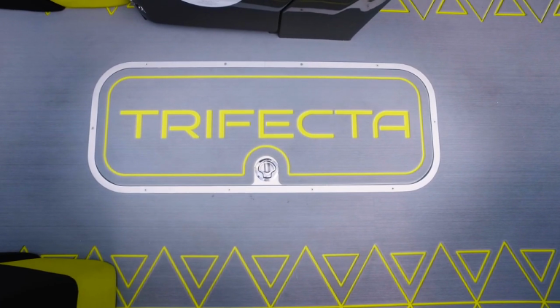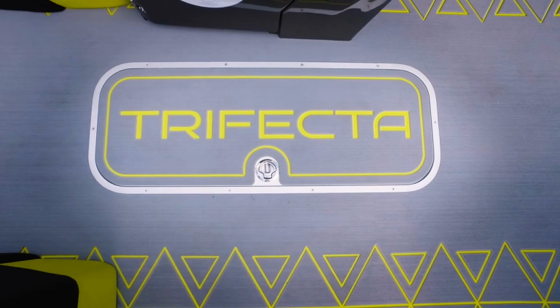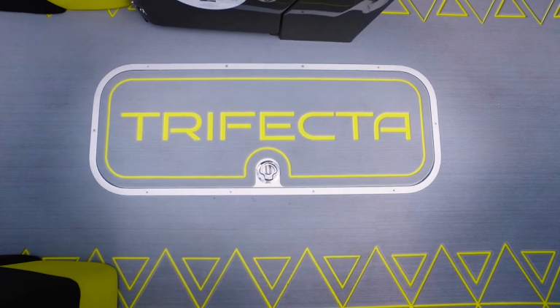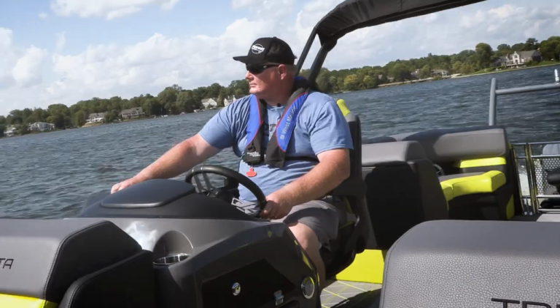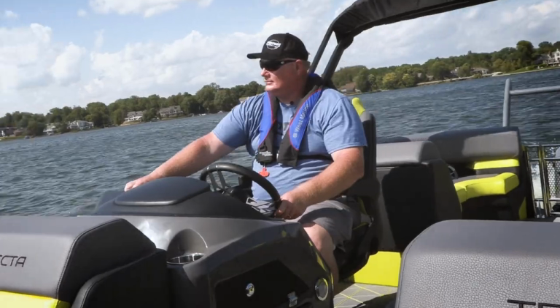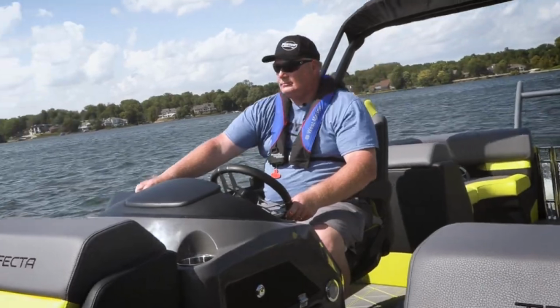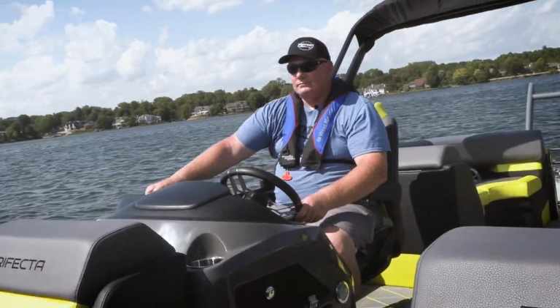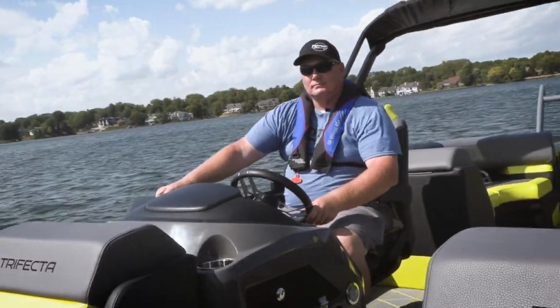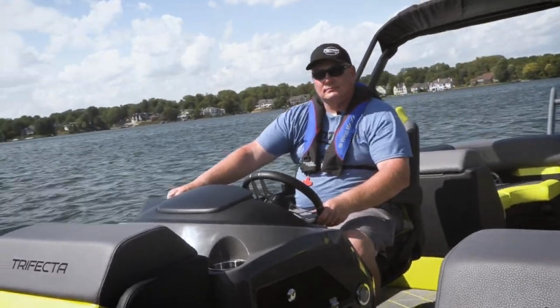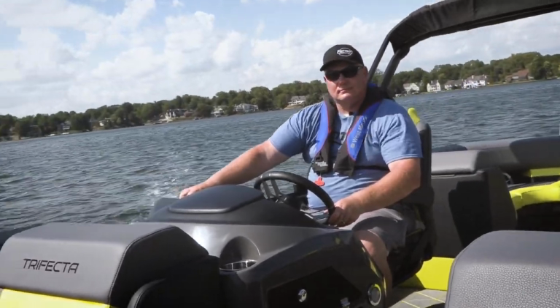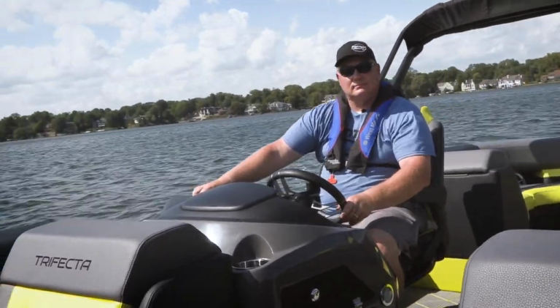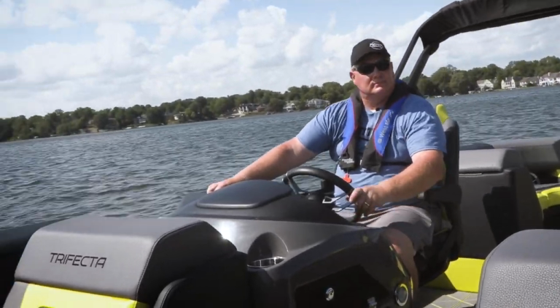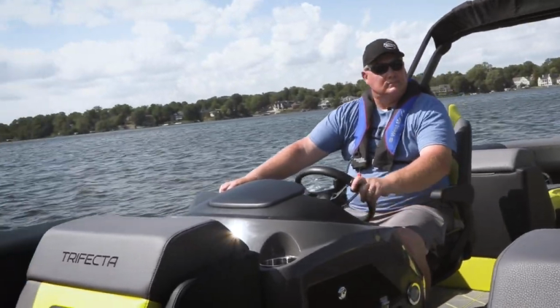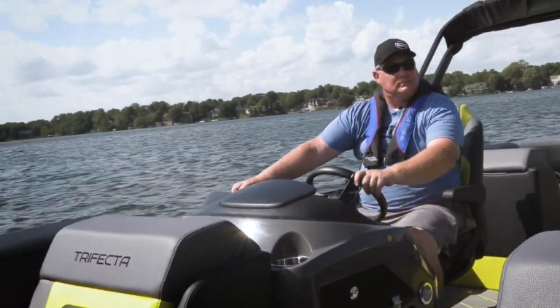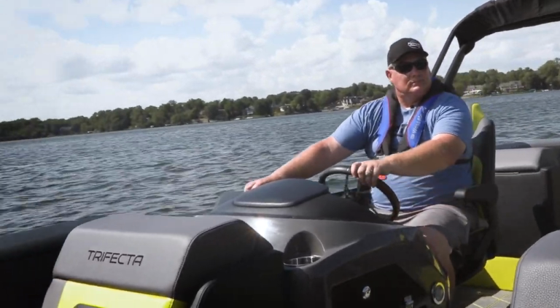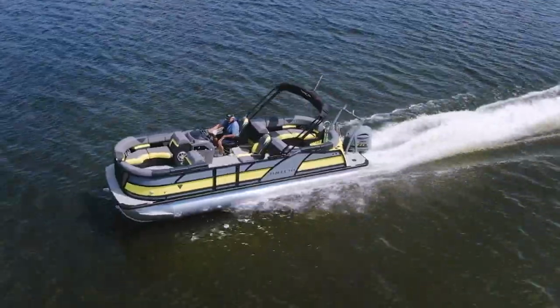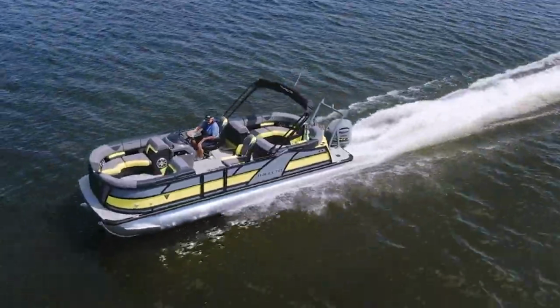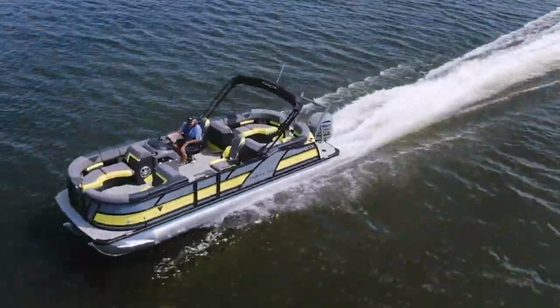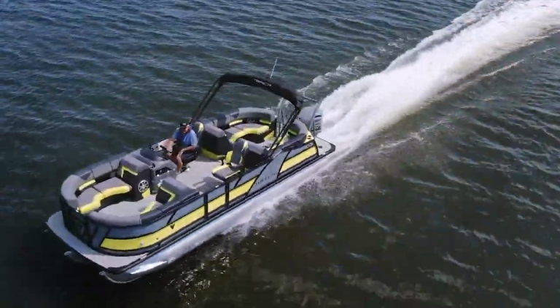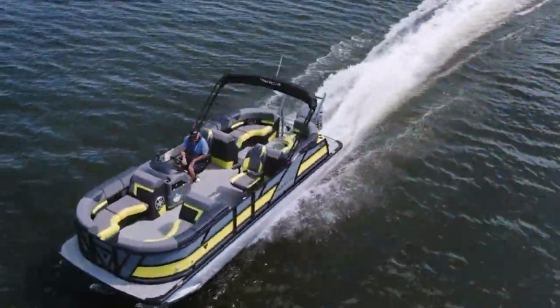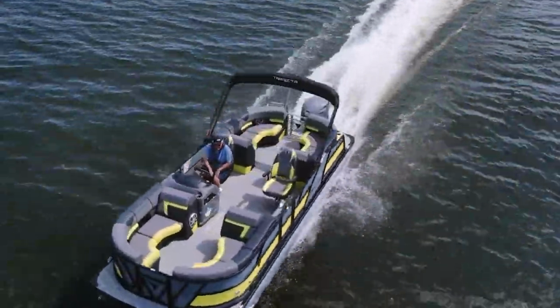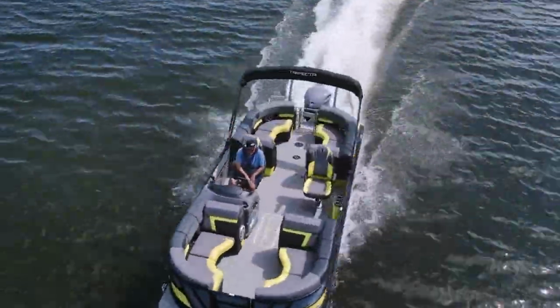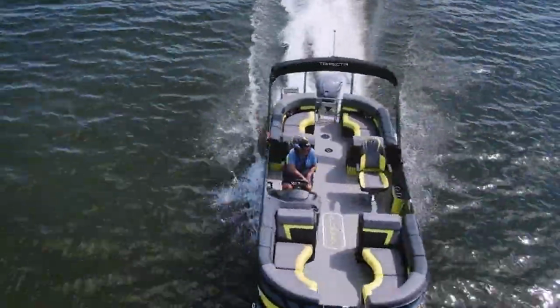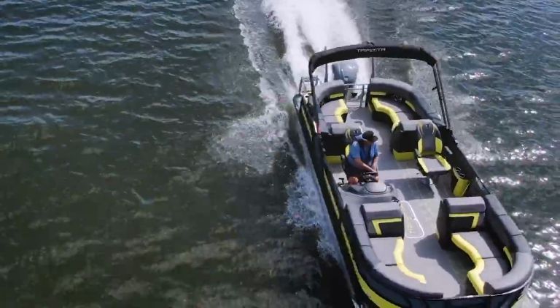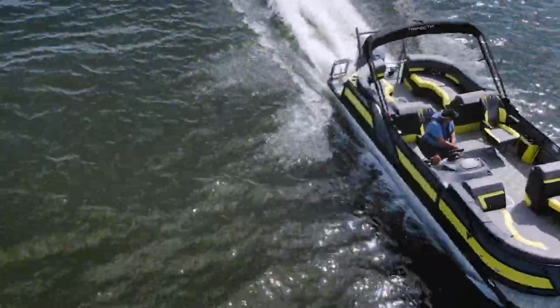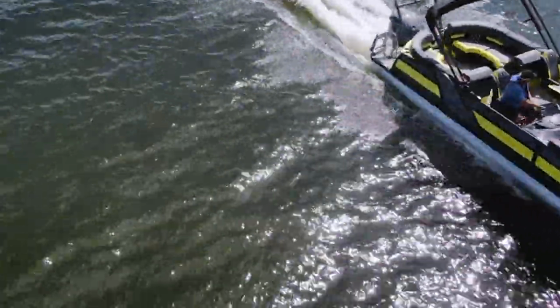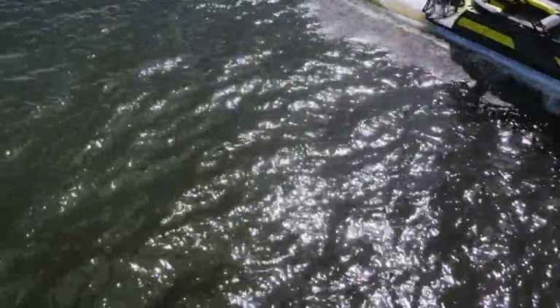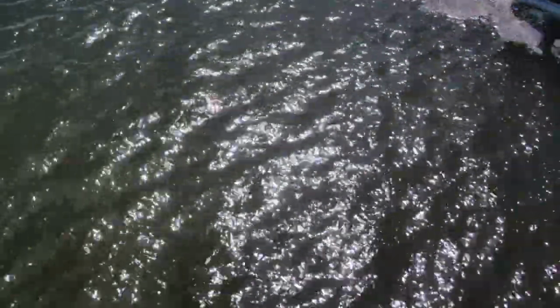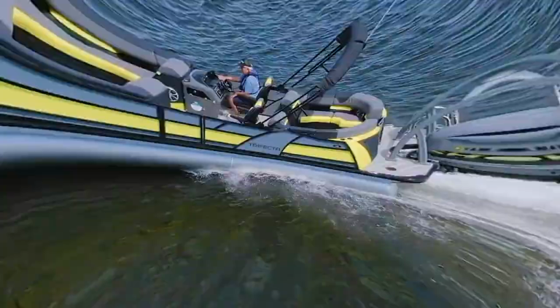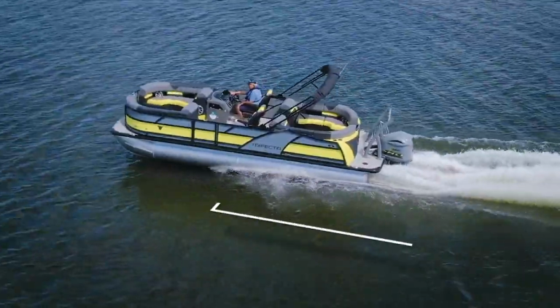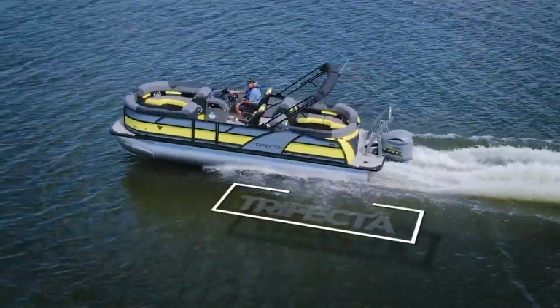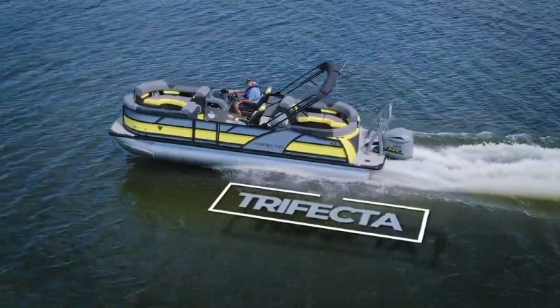We absolutely enjoyed testing this boat — it was a lot of fun. For other videos, check back to p2bmagazine.com. We'll see you out on the water.